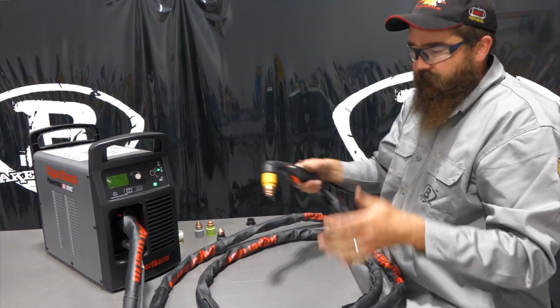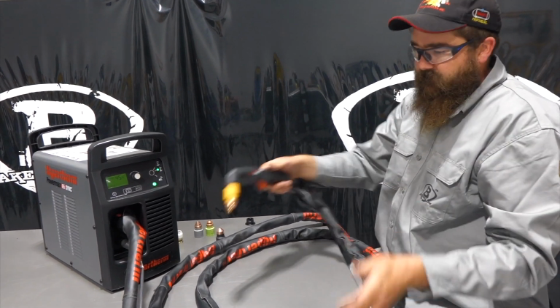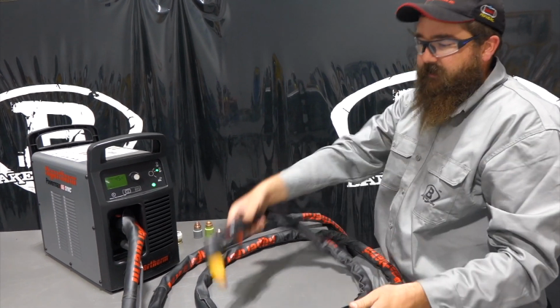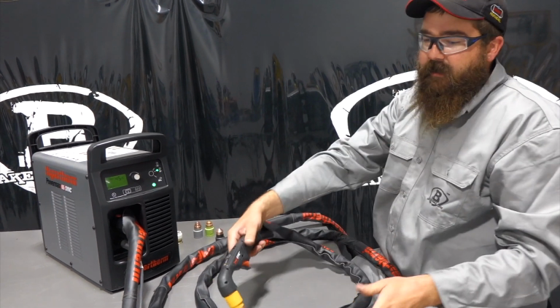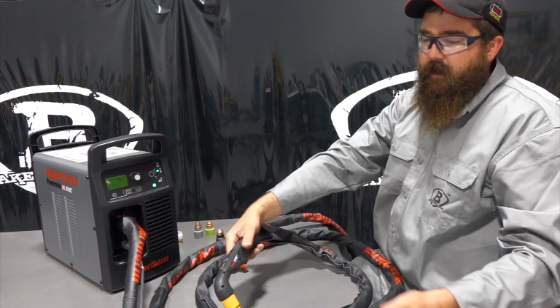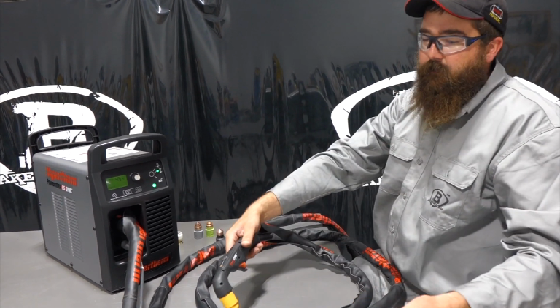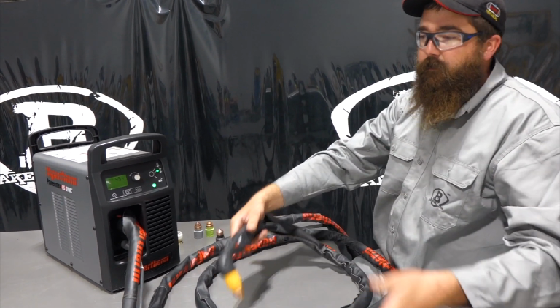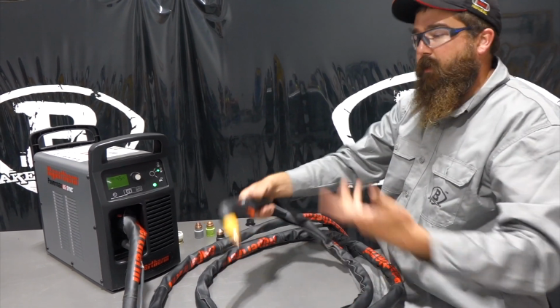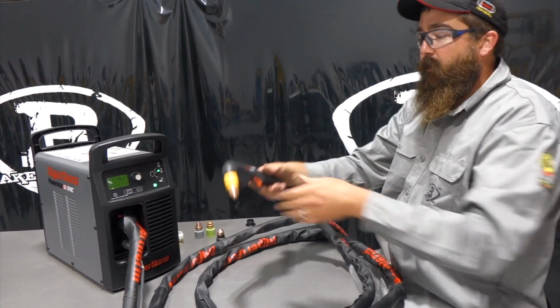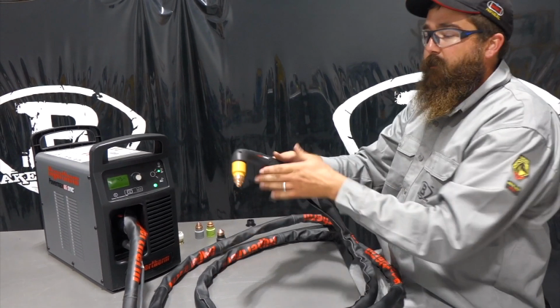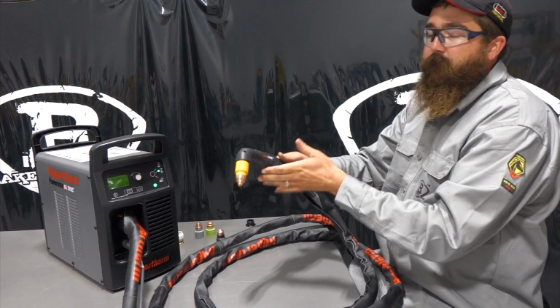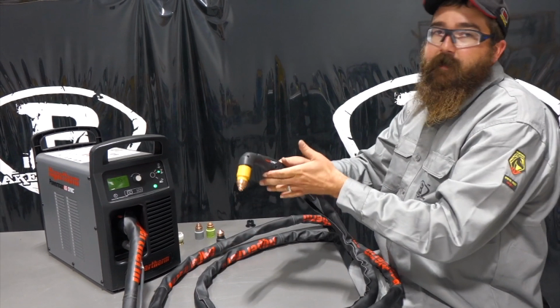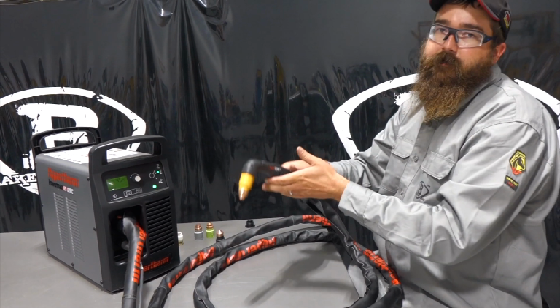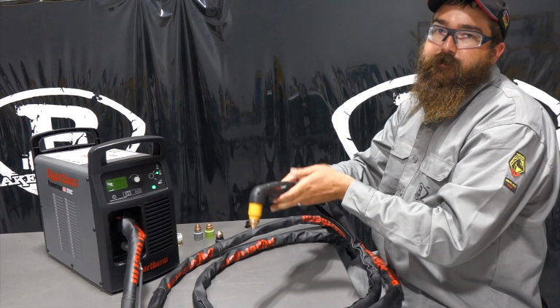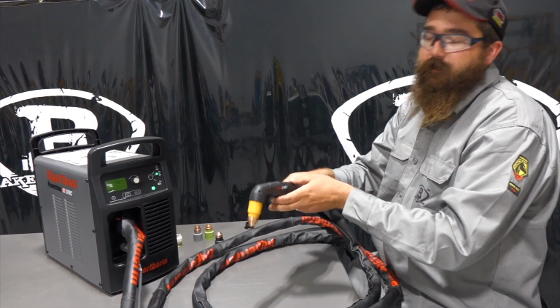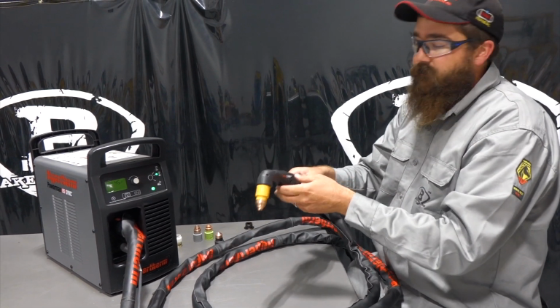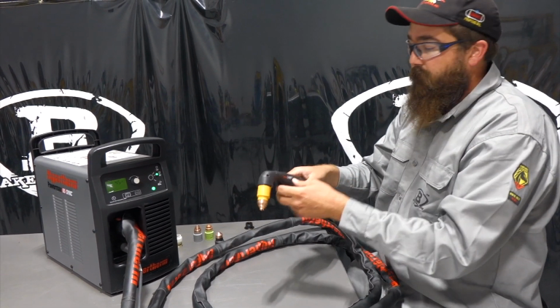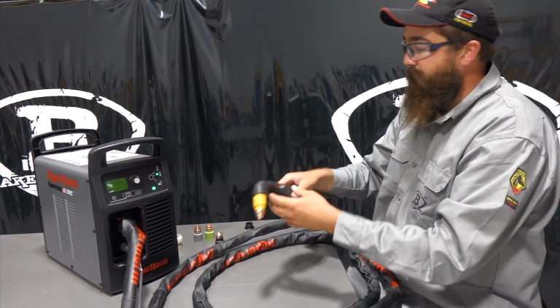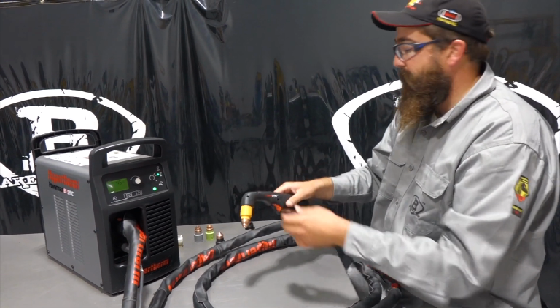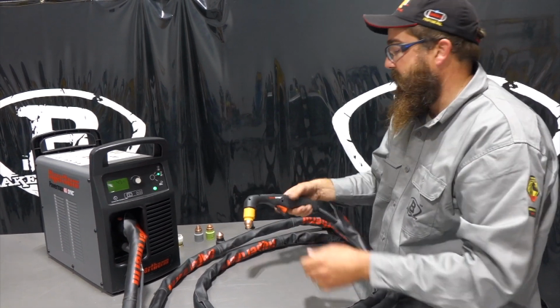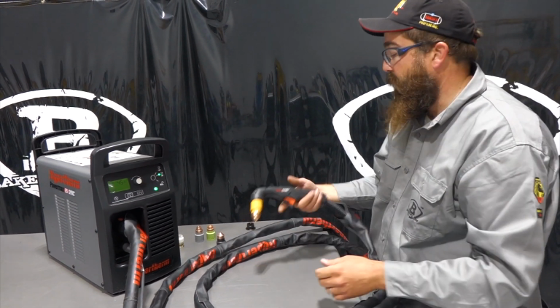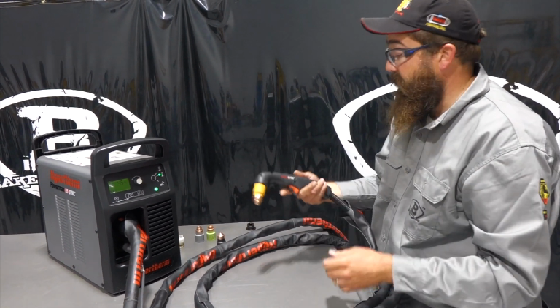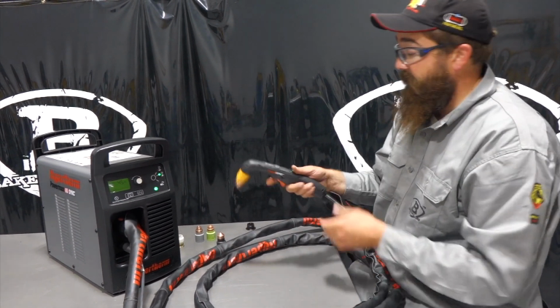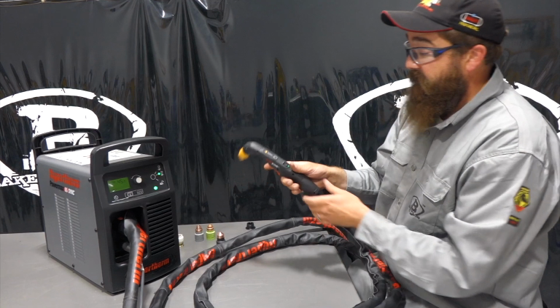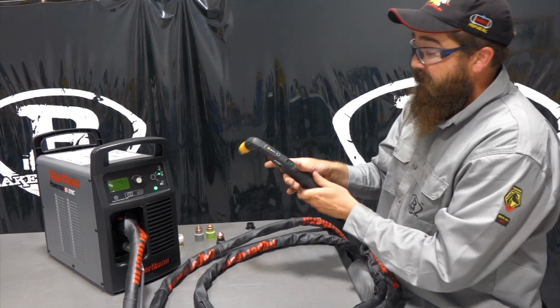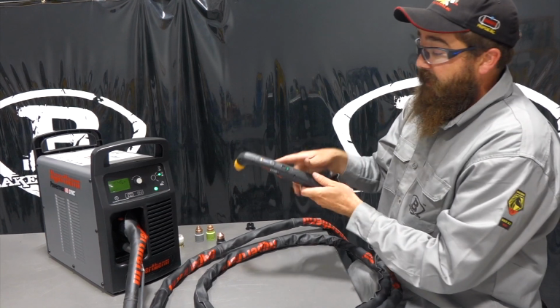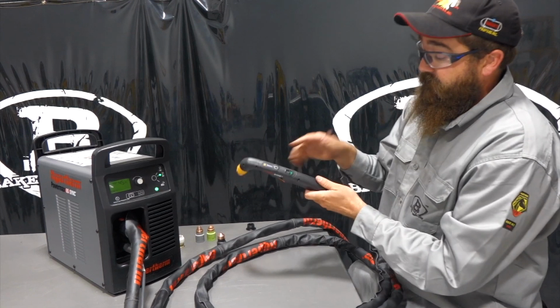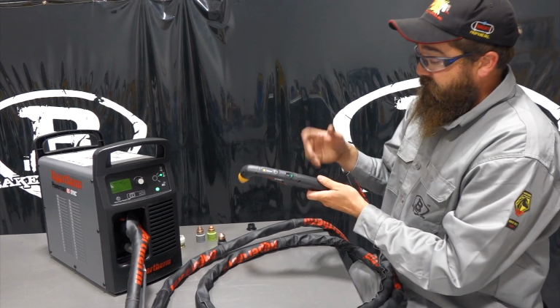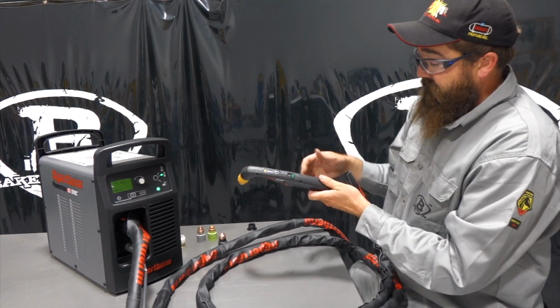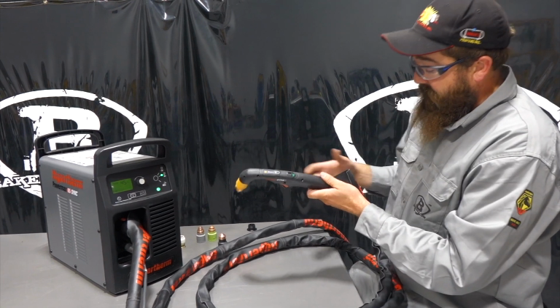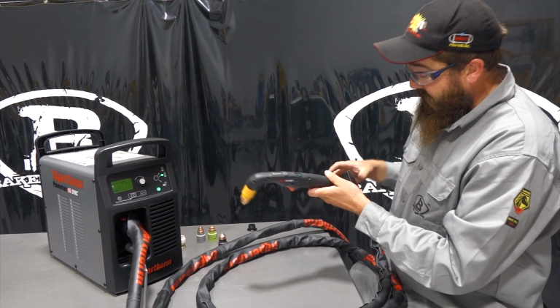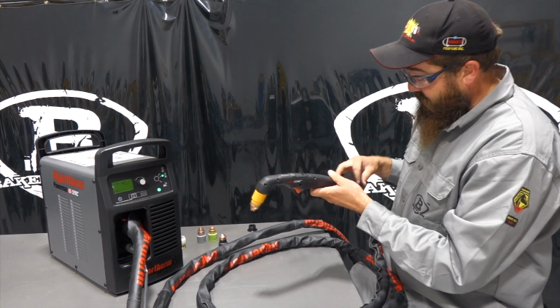So if you set that down and walk away, it won't fire the trigger. Pretty nice — that's a good safety feature.